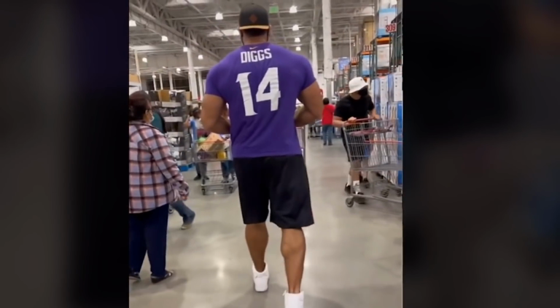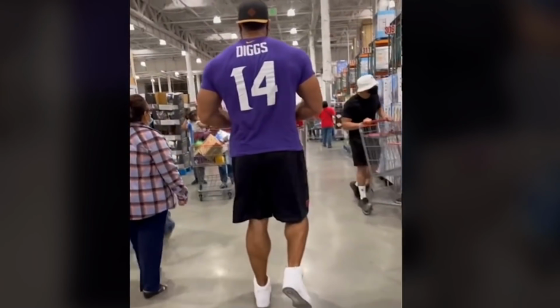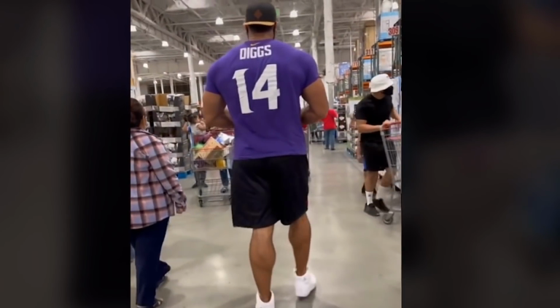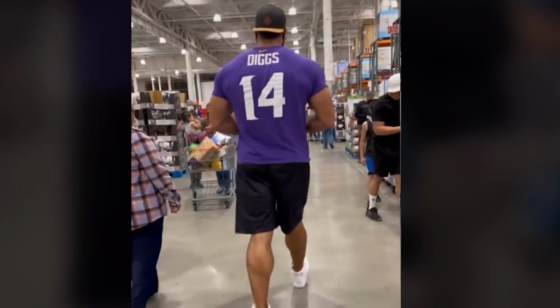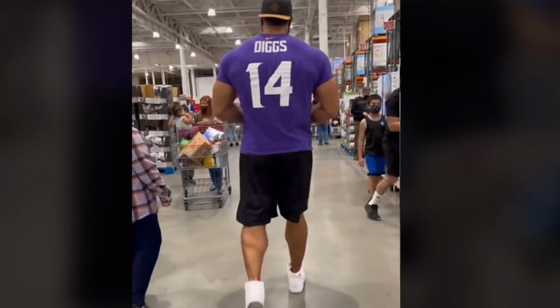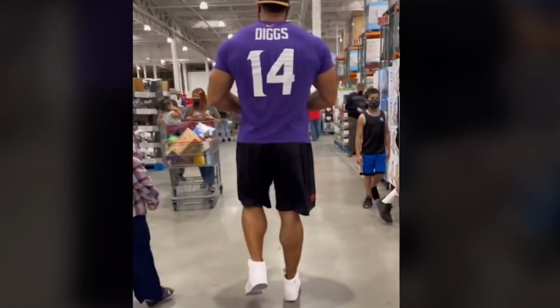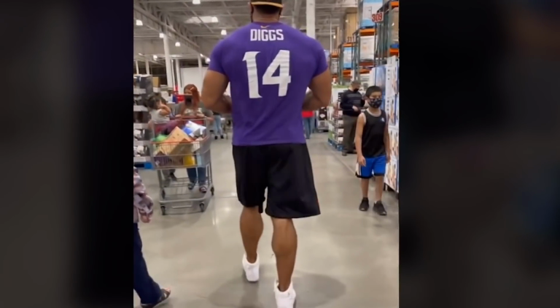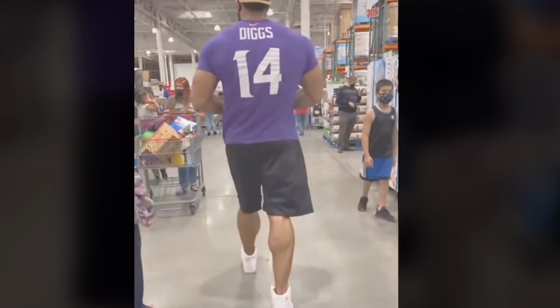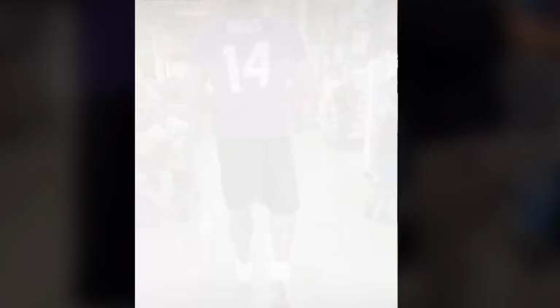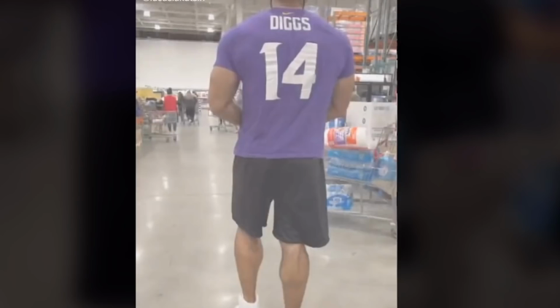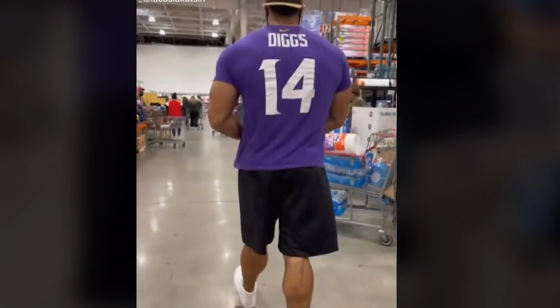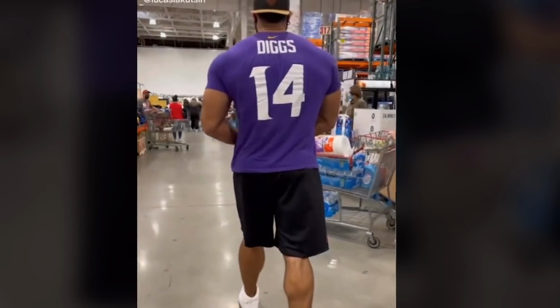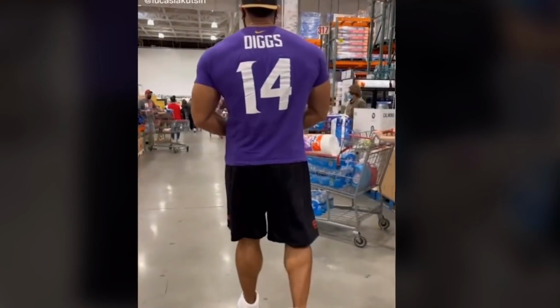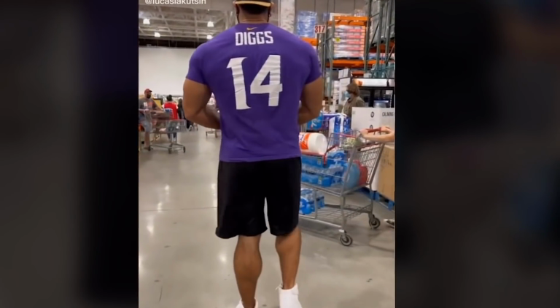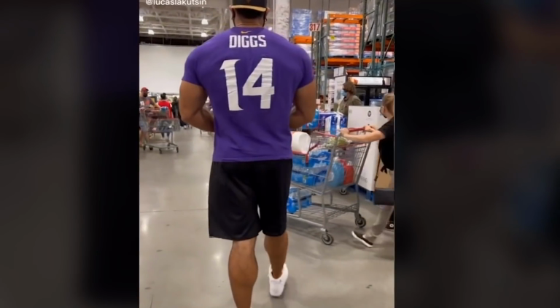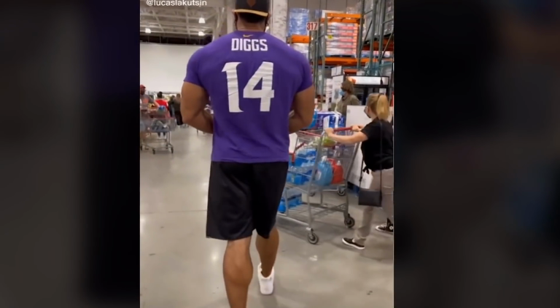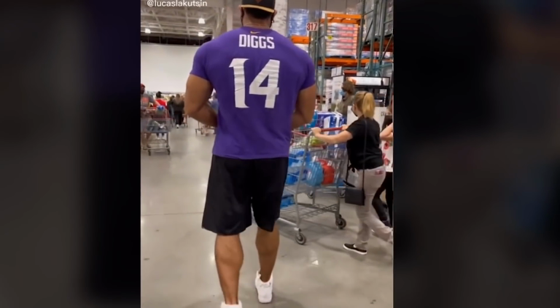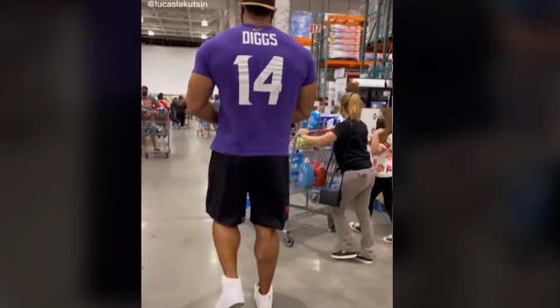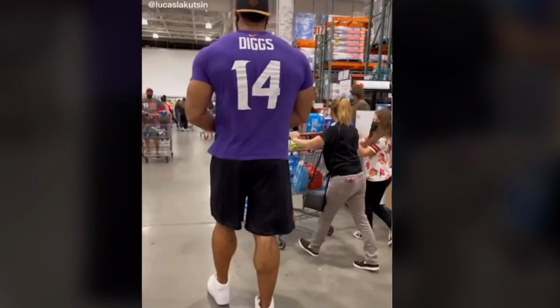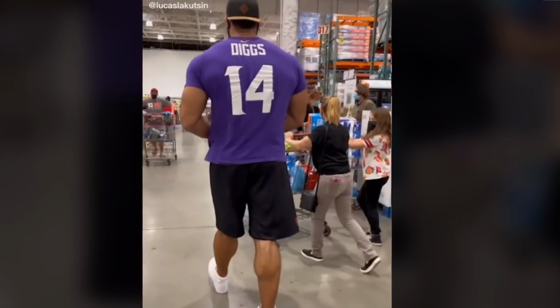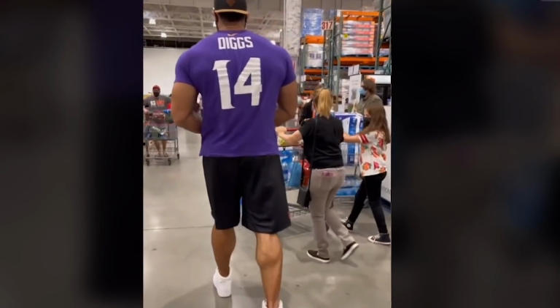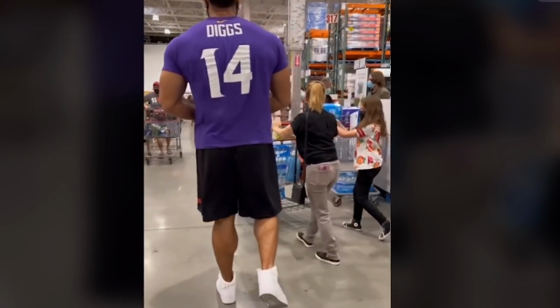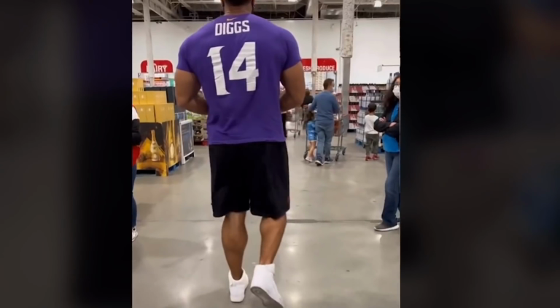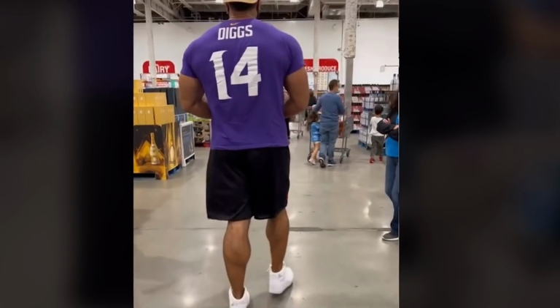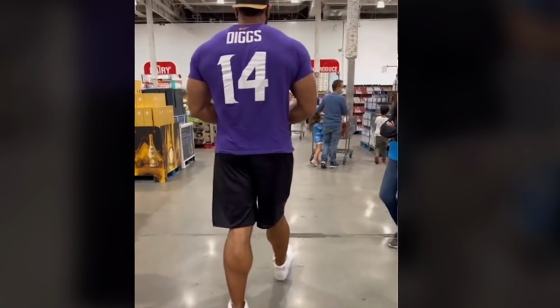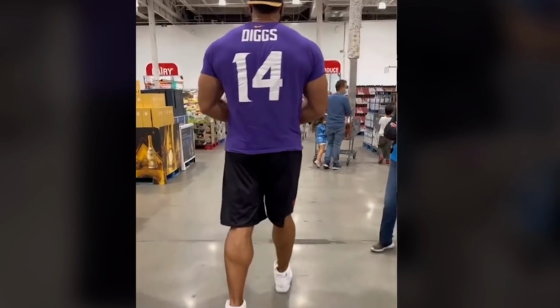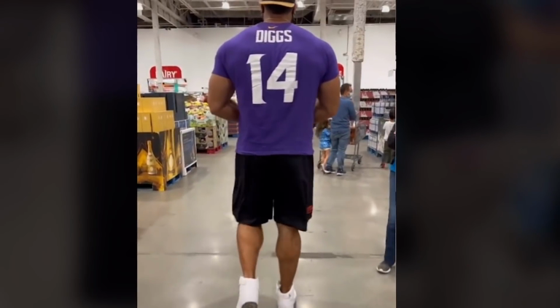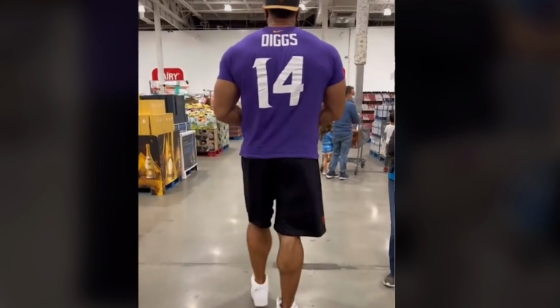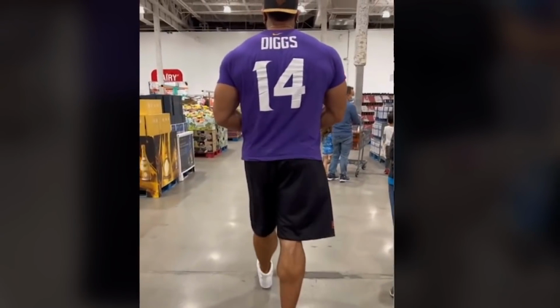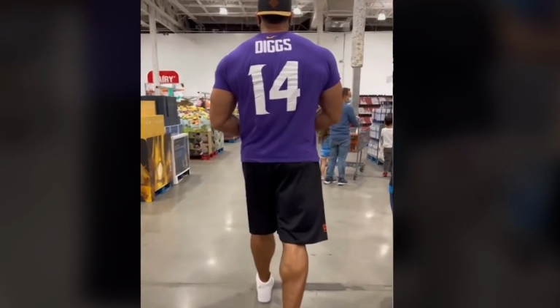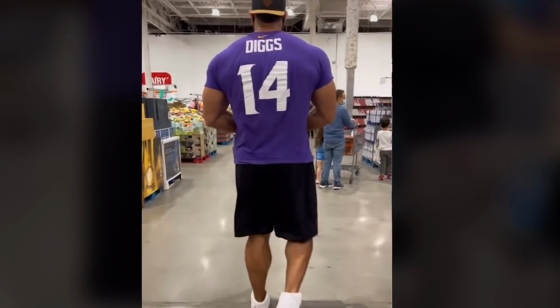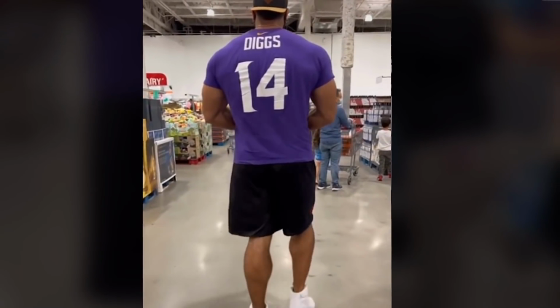POV: you're walking behind a giant. Standing at seven feet tall, he sticks out like a sore thumb.